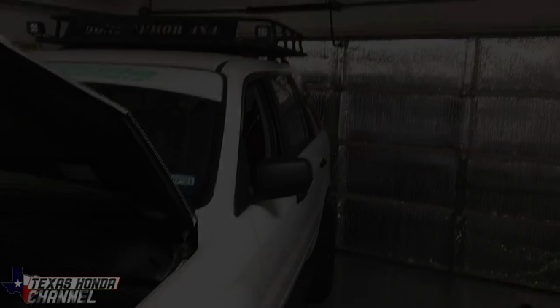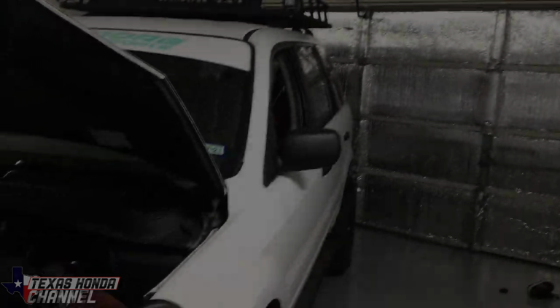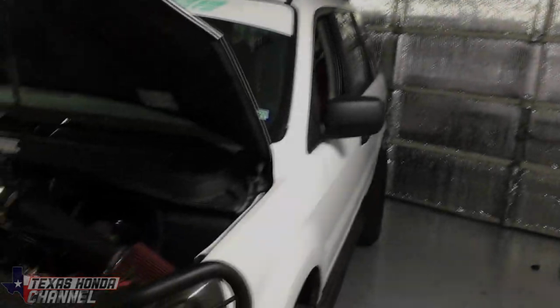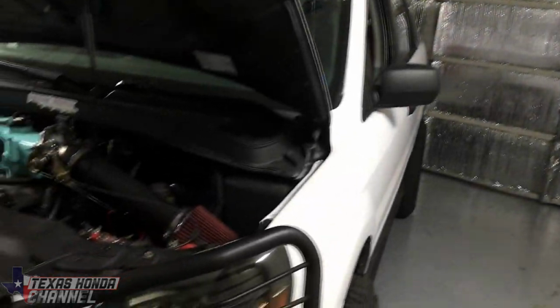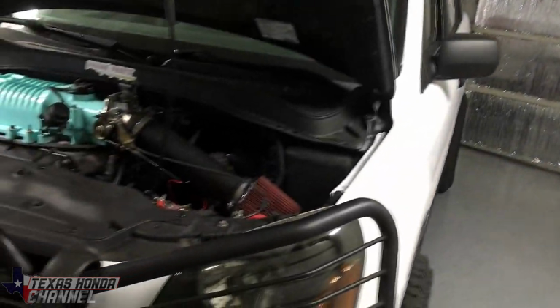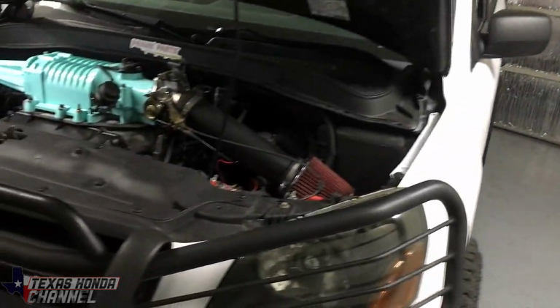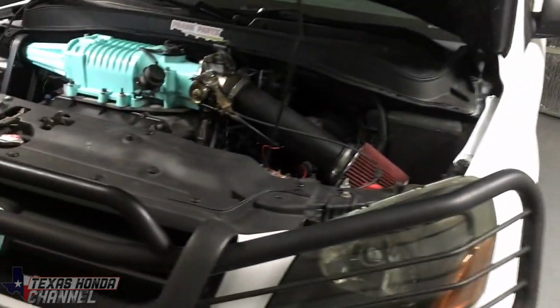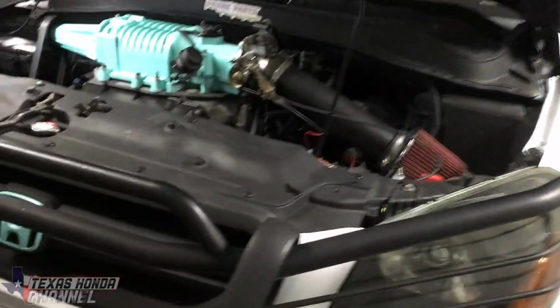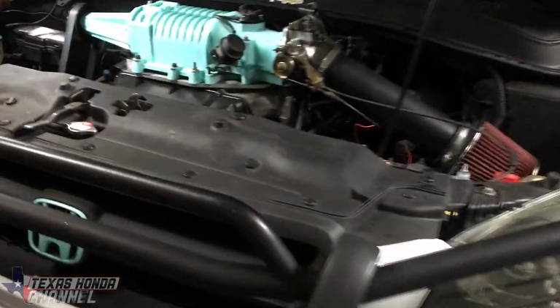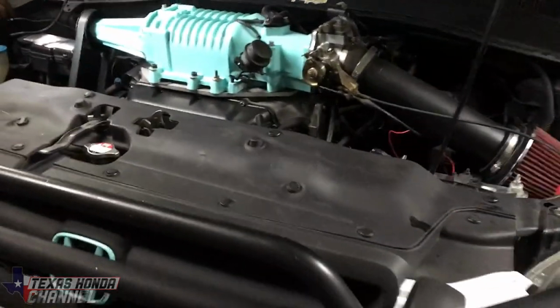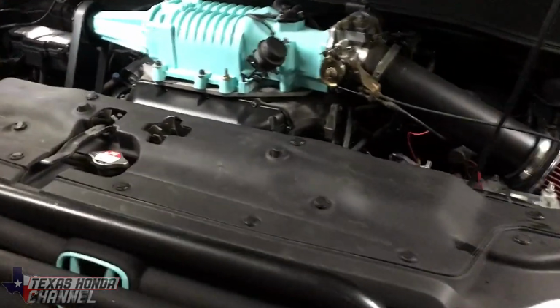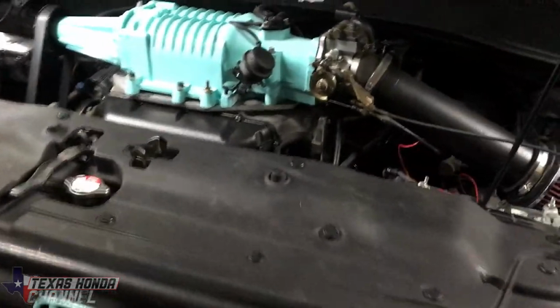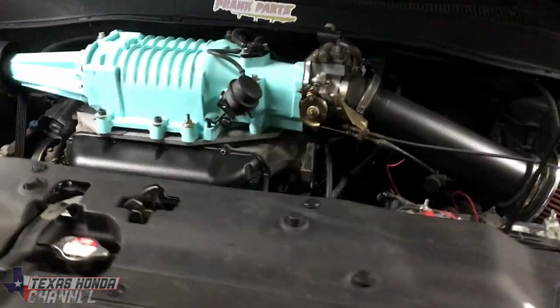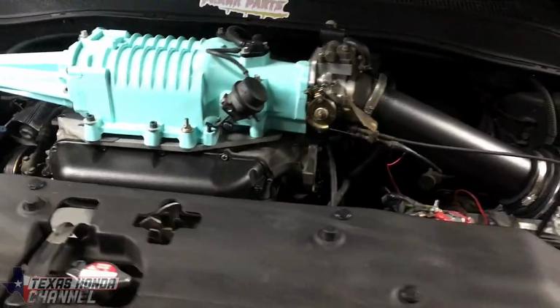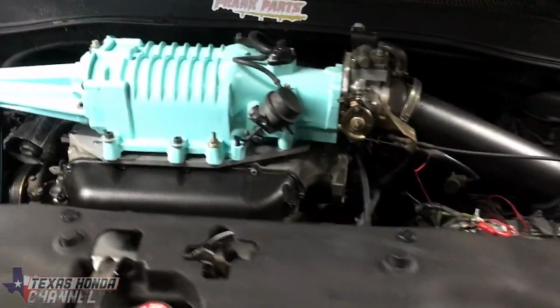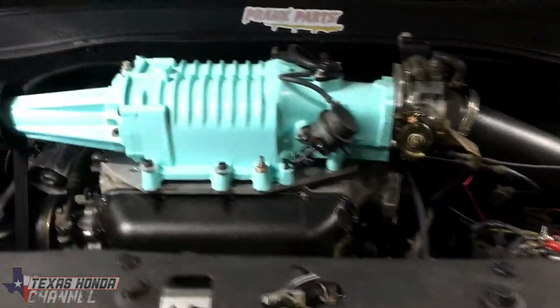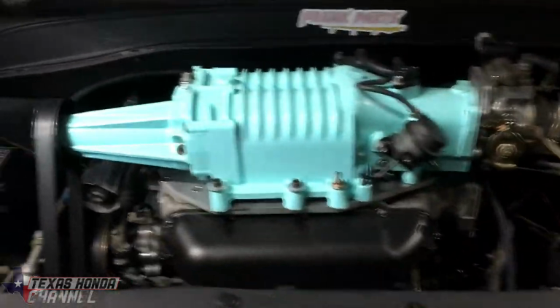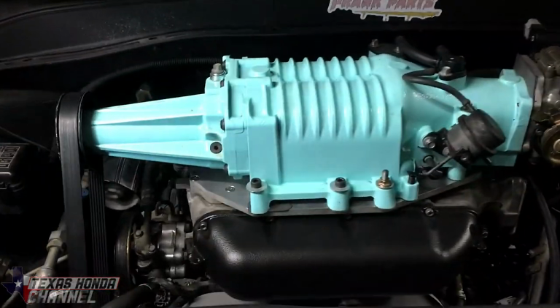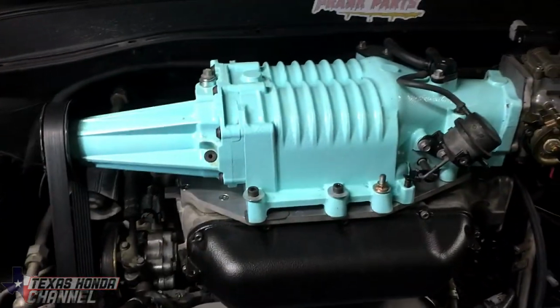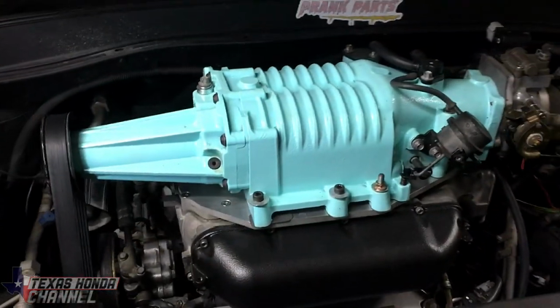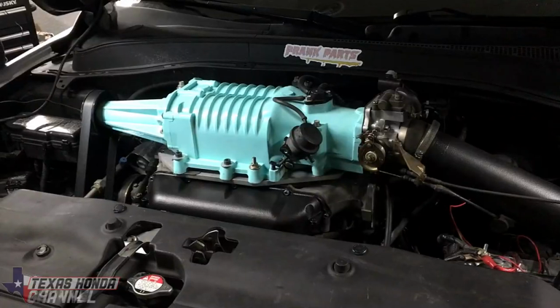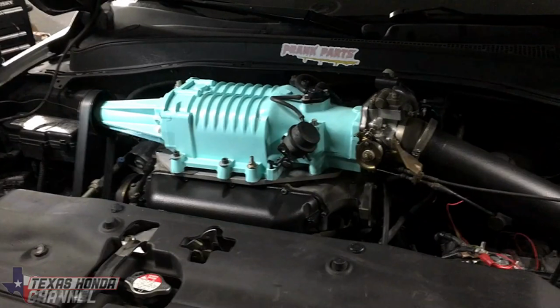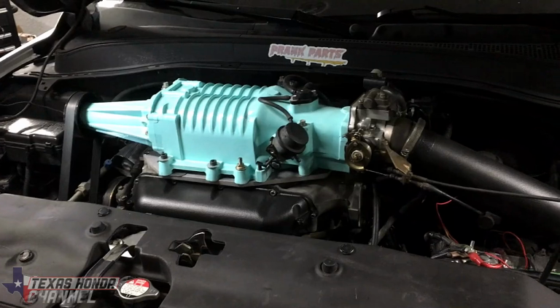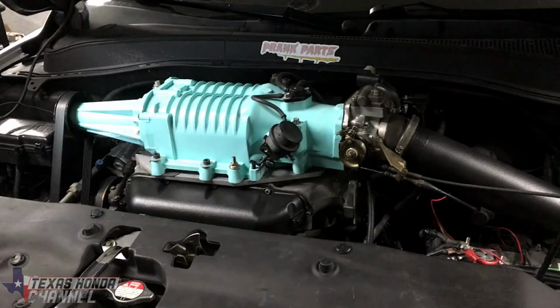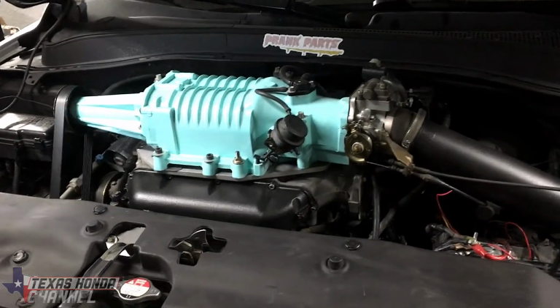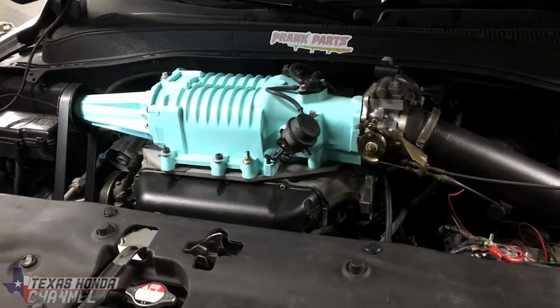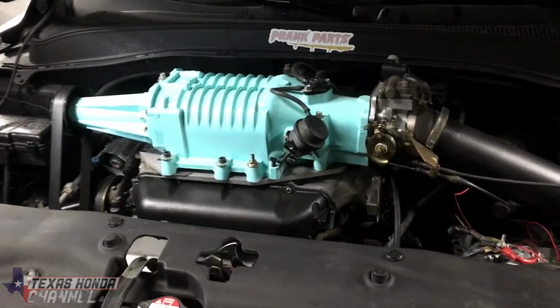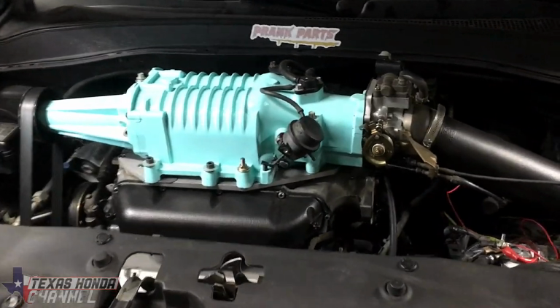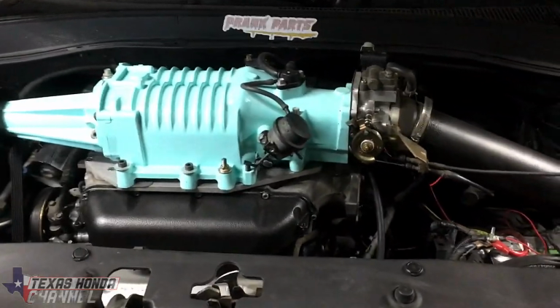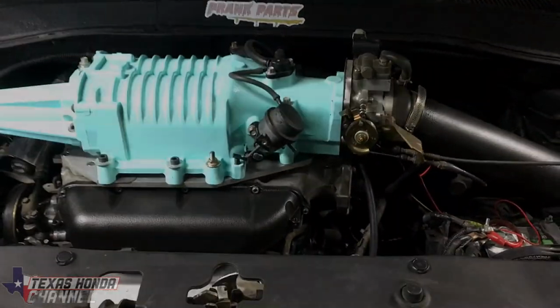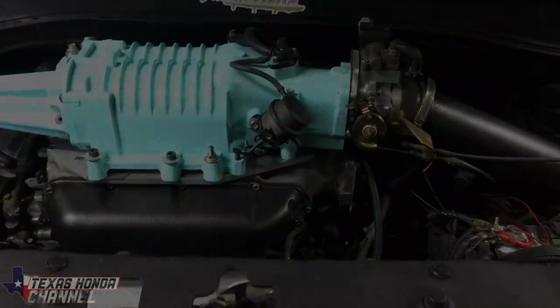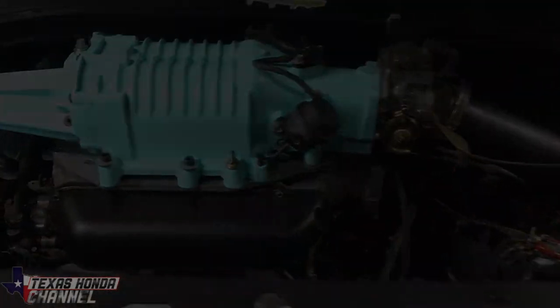What's going on everyone? Welcome to Texas Honda Channel. If you're new here, definitely consider subscribing. We're going to get started with the Apexi Neo install, so here we go.